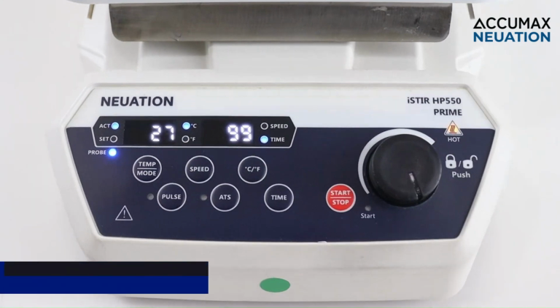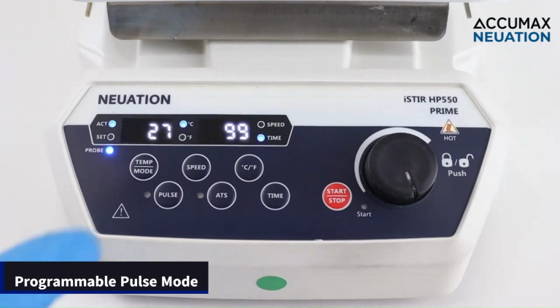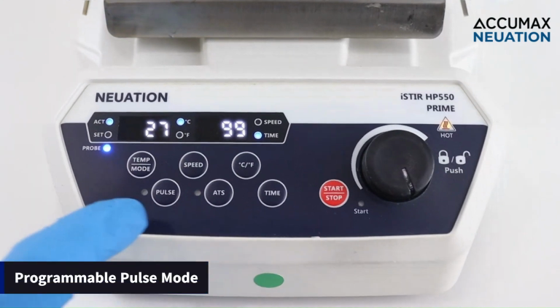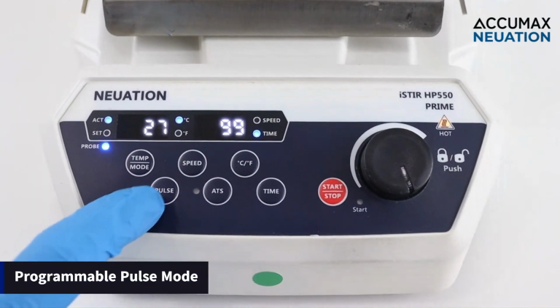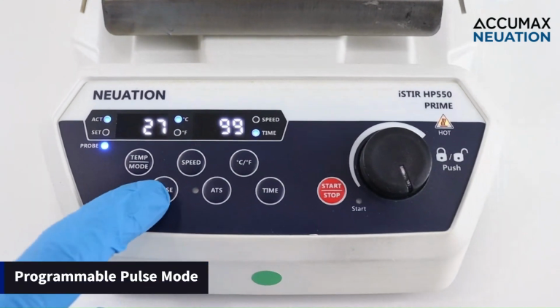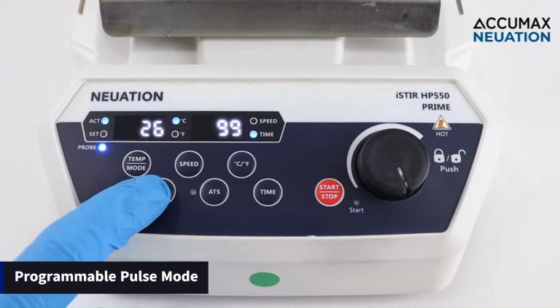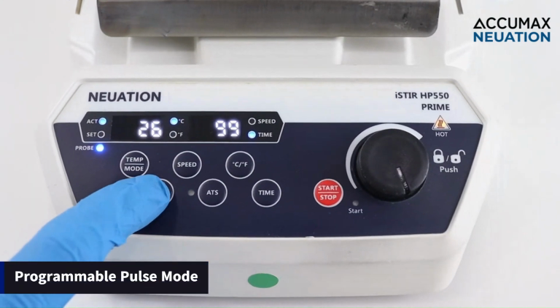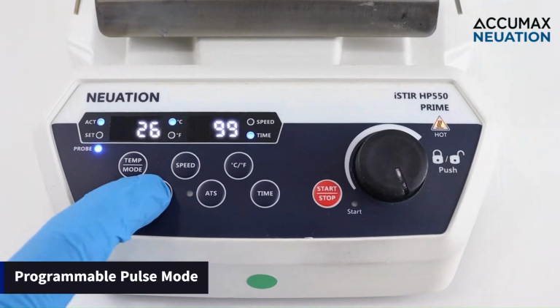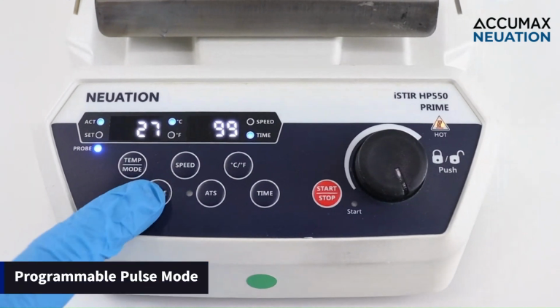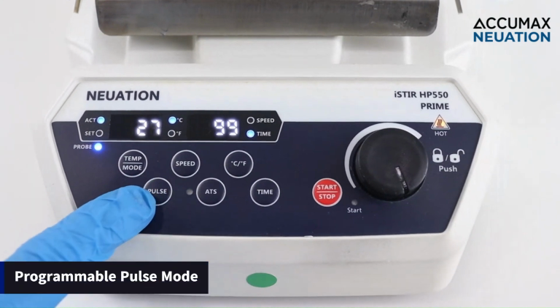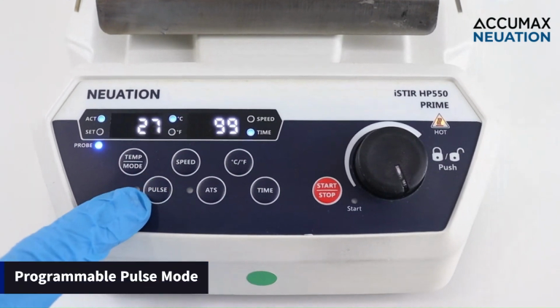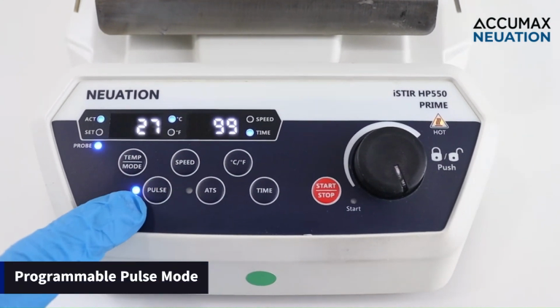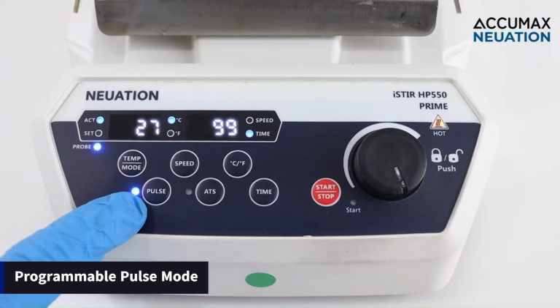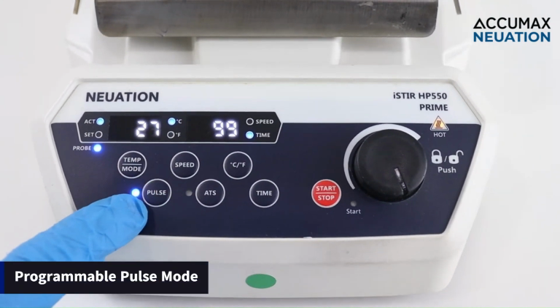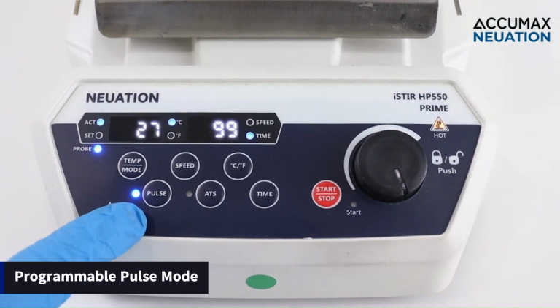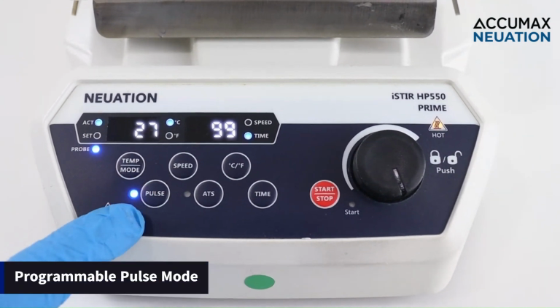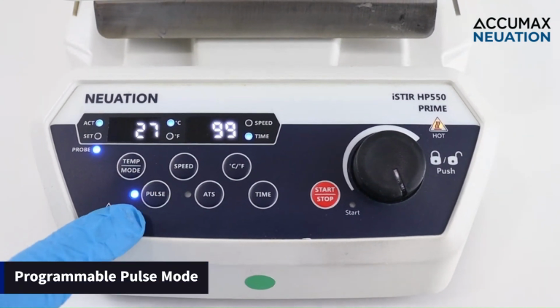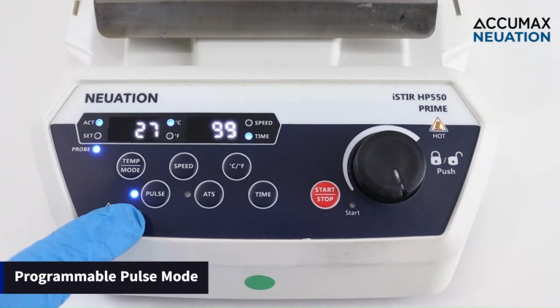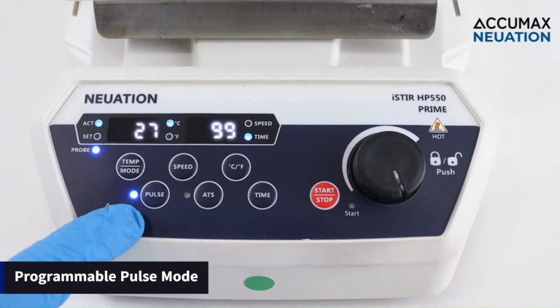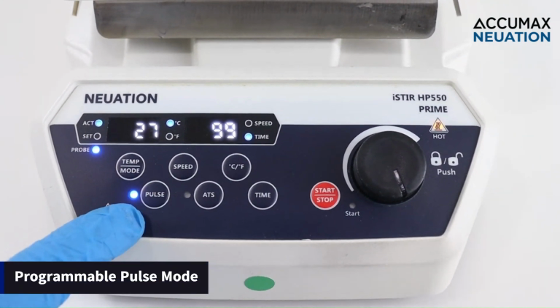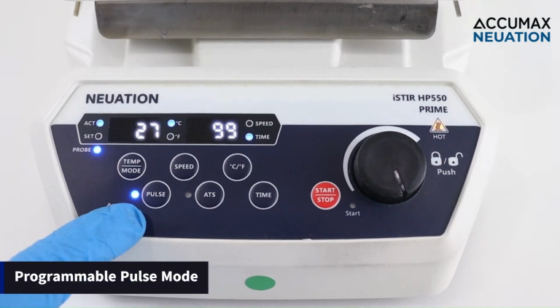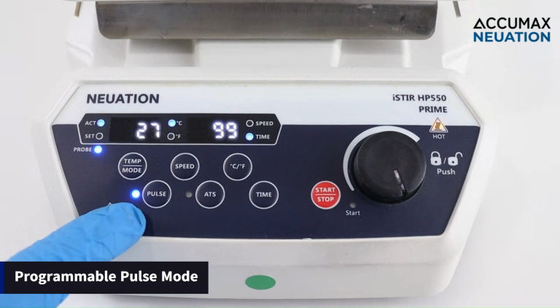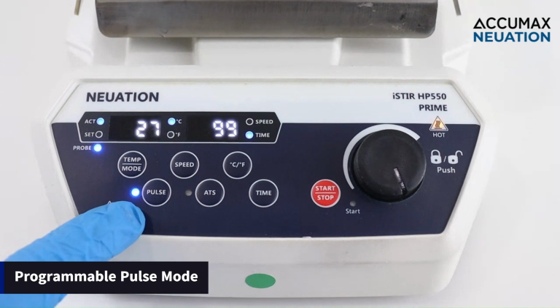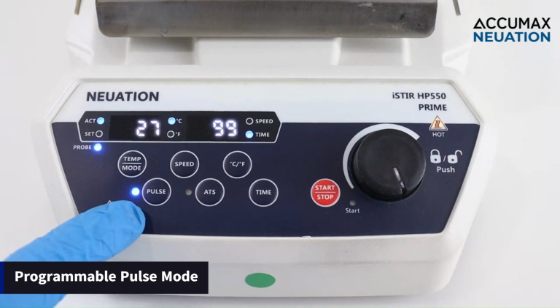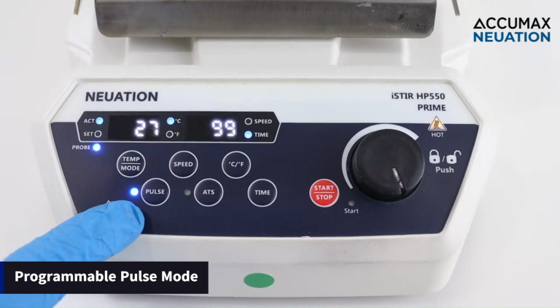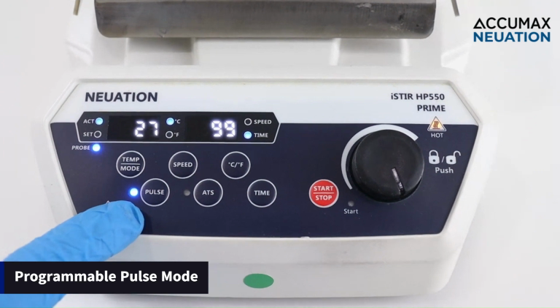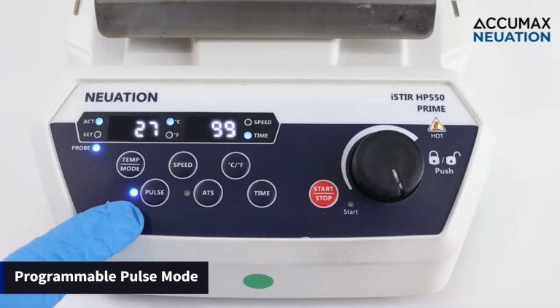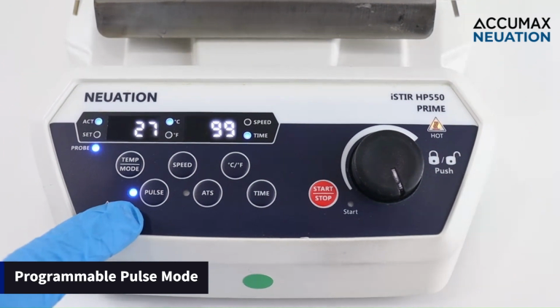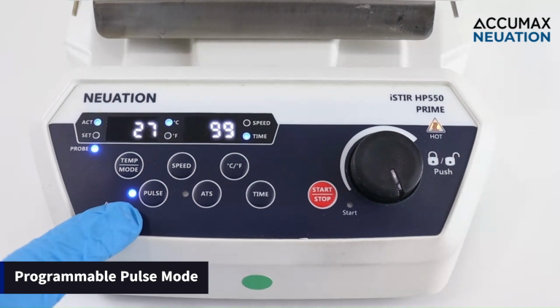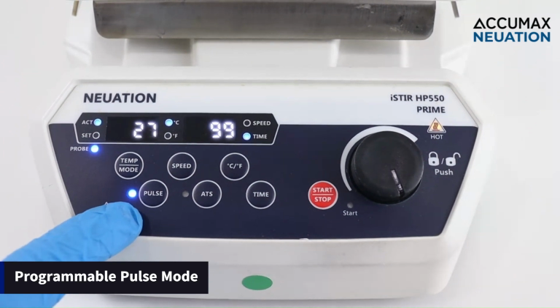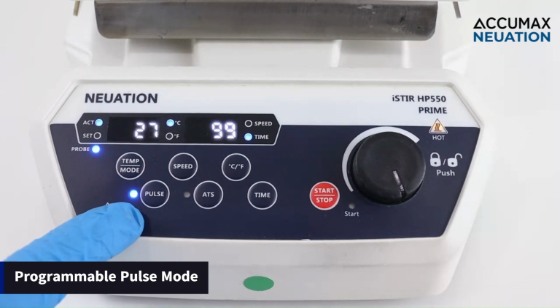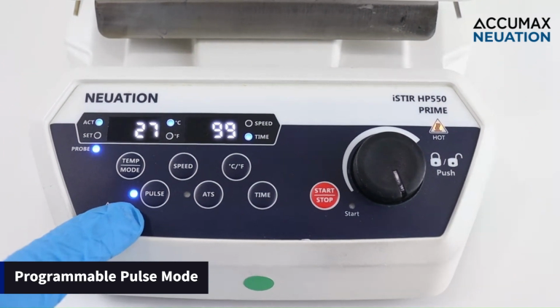The Pulse mode allows reversing the stirring motion at programmable intervals for thorough mixing.